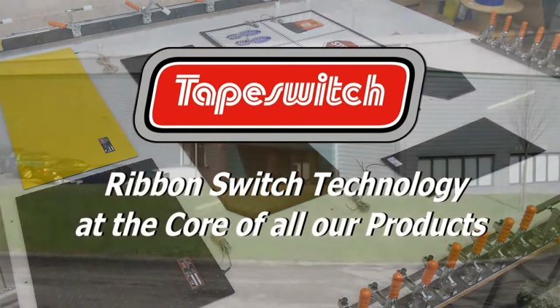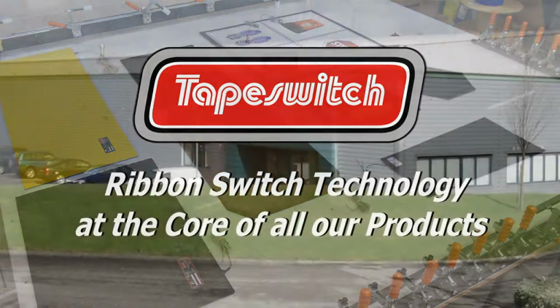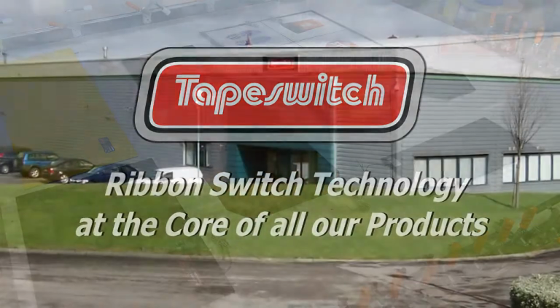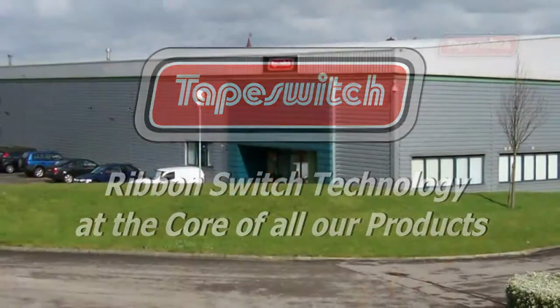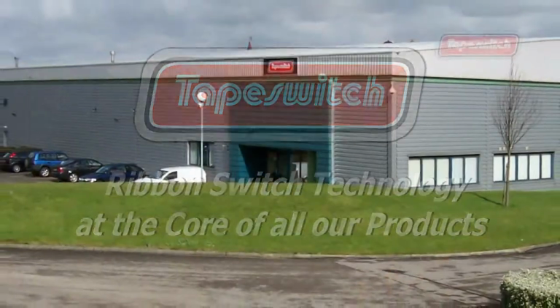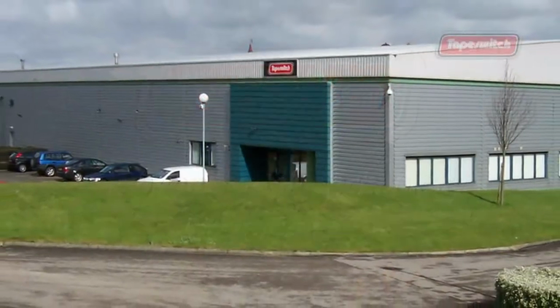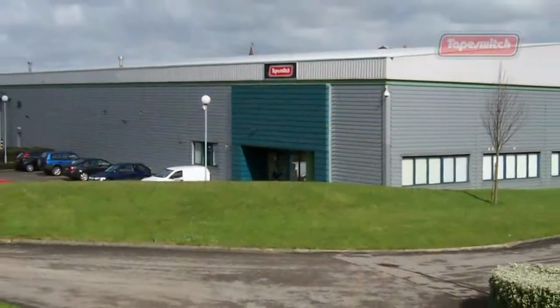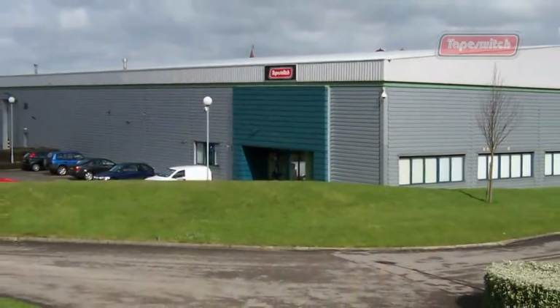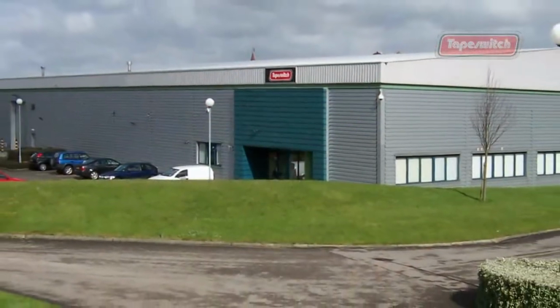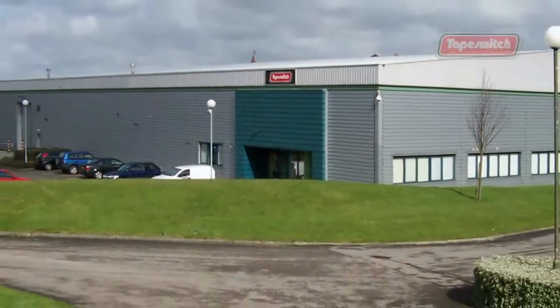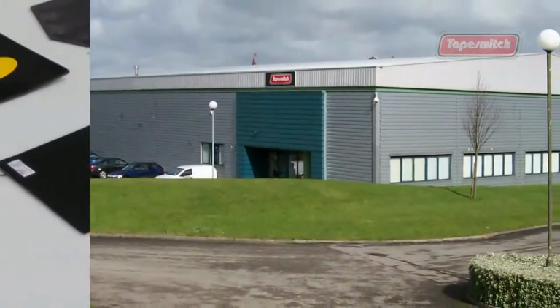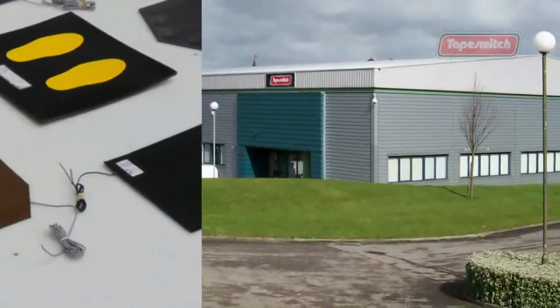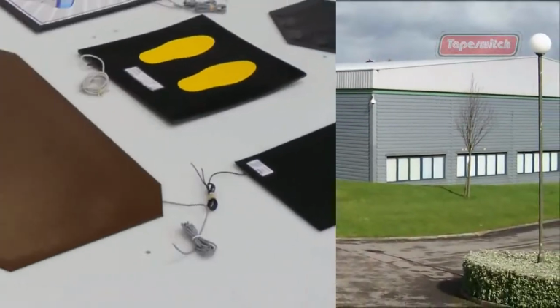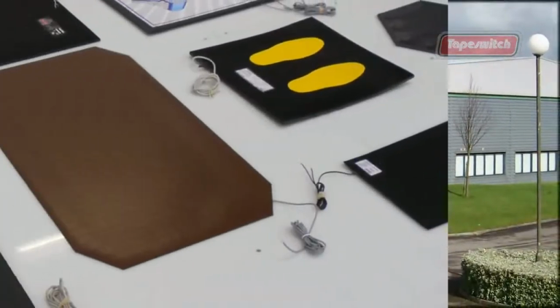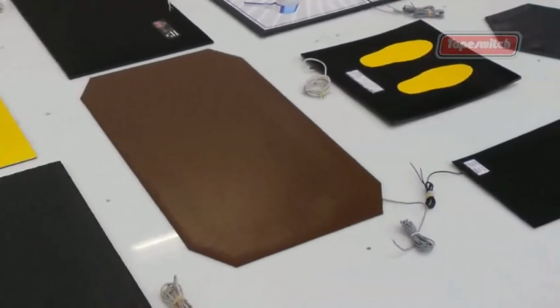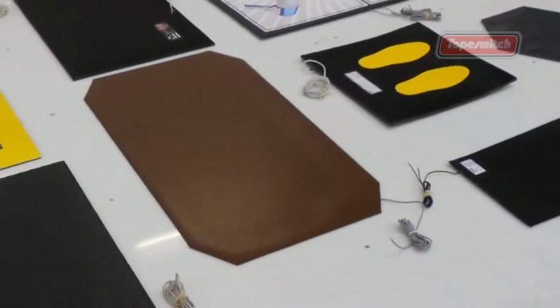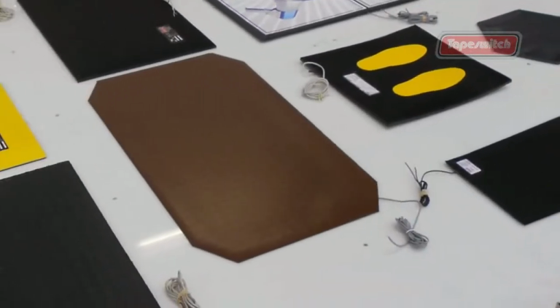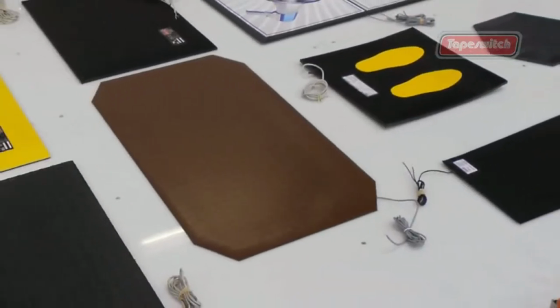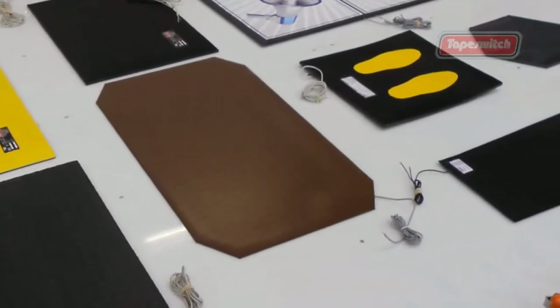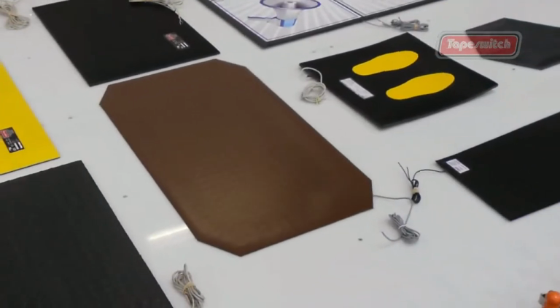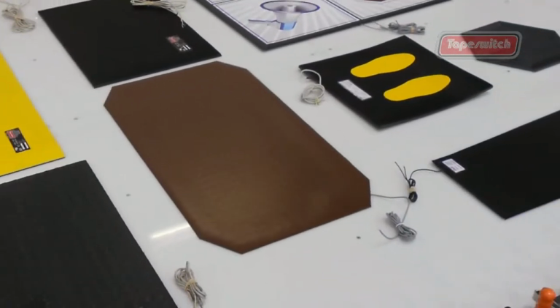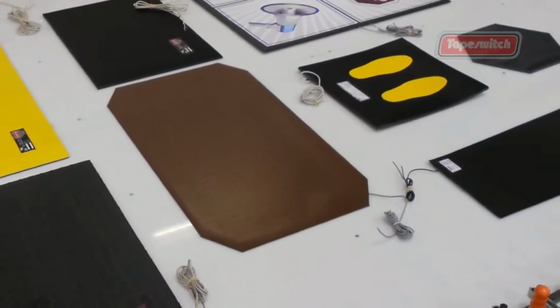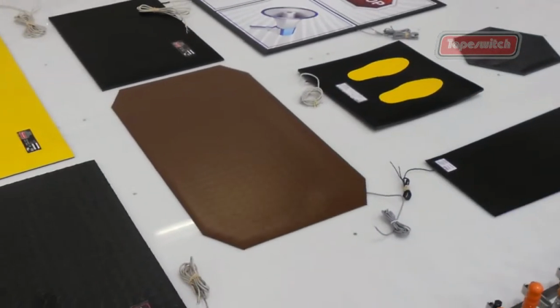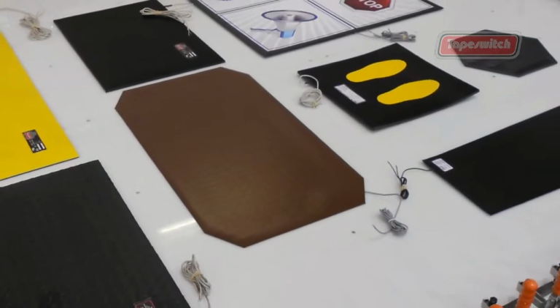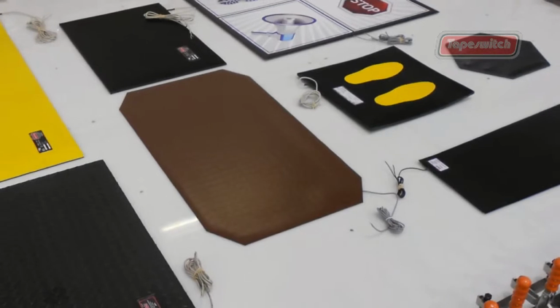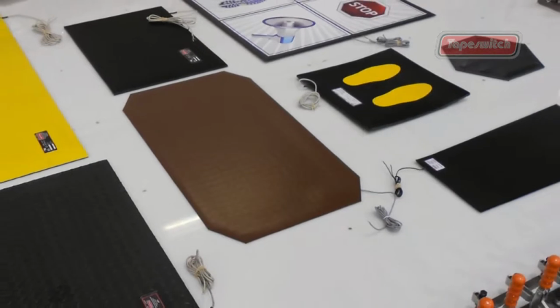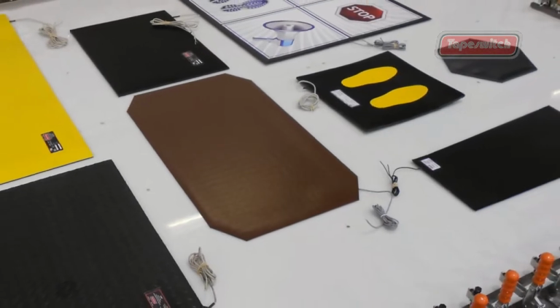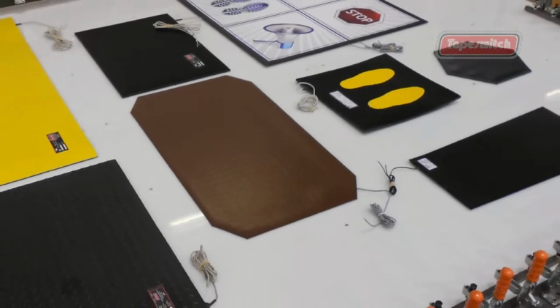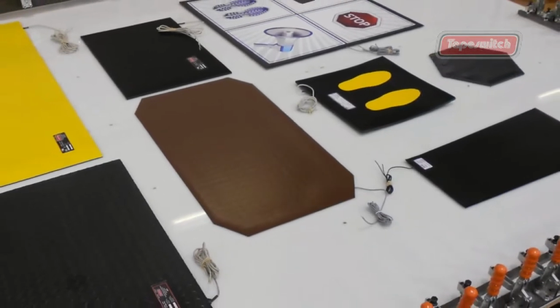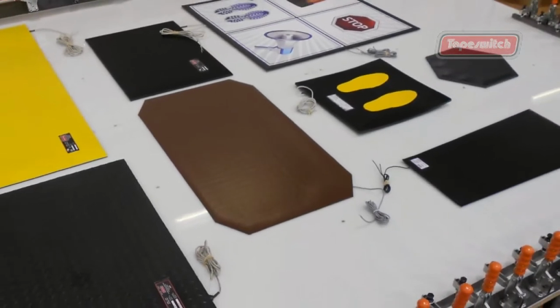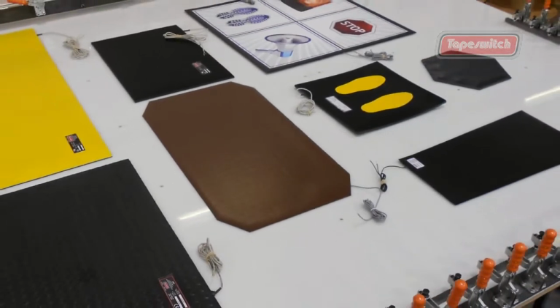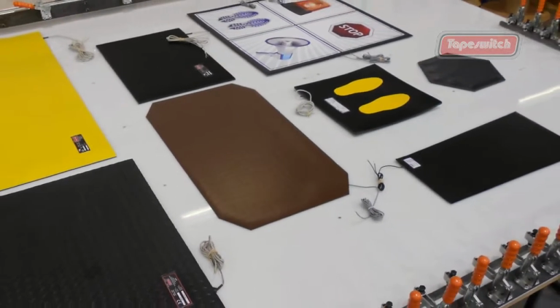Tape Switch UK Limited develop pressure-sensitive products. We've been manufacturing them for over 50 years.